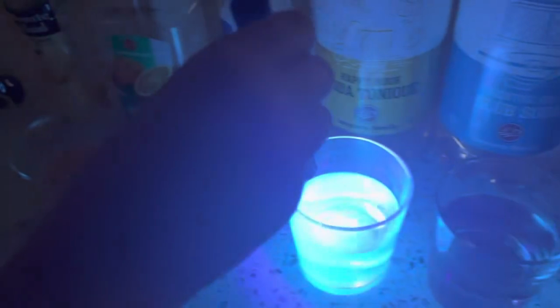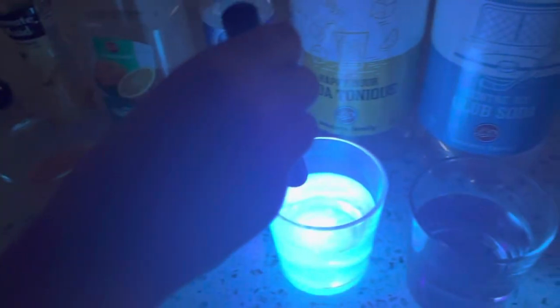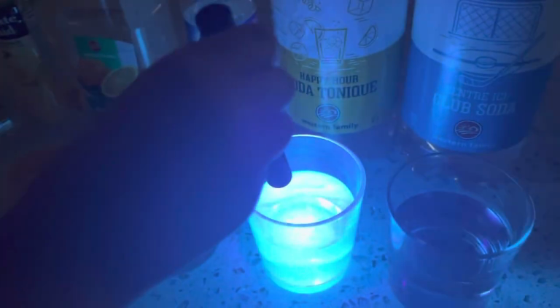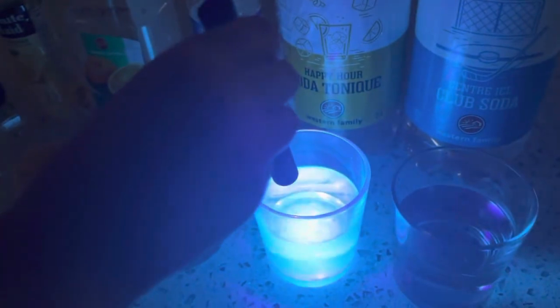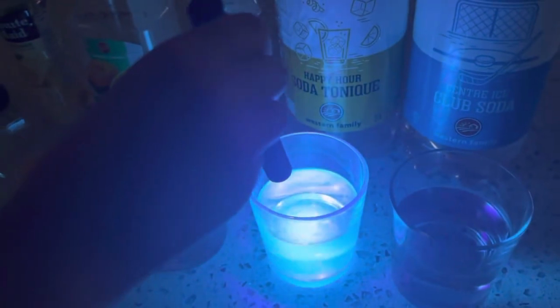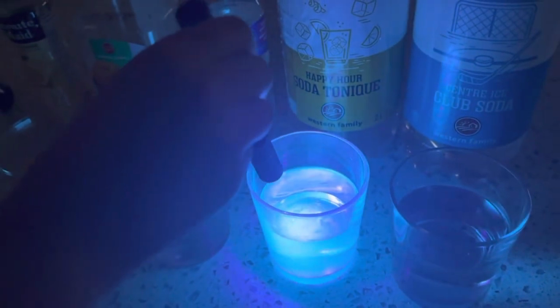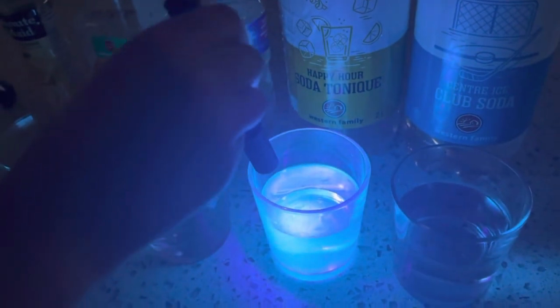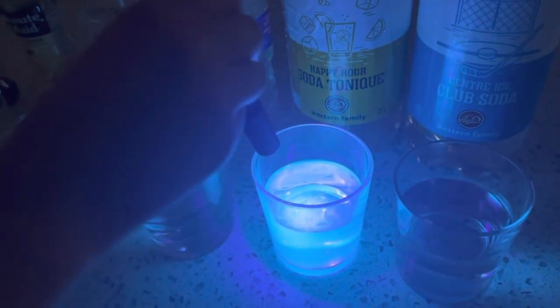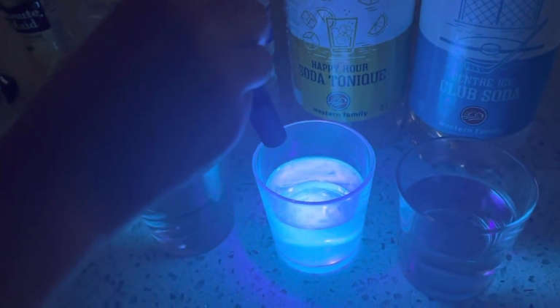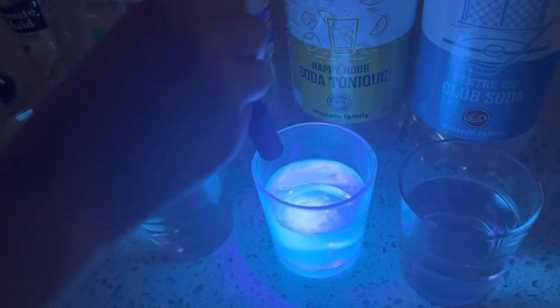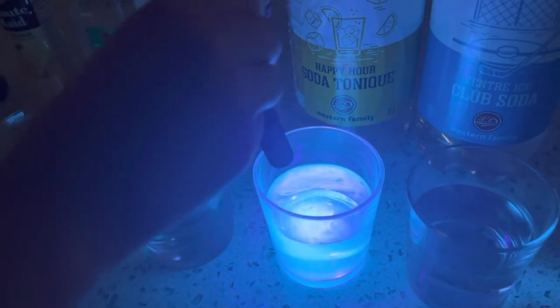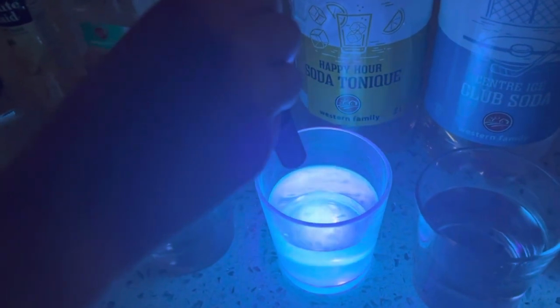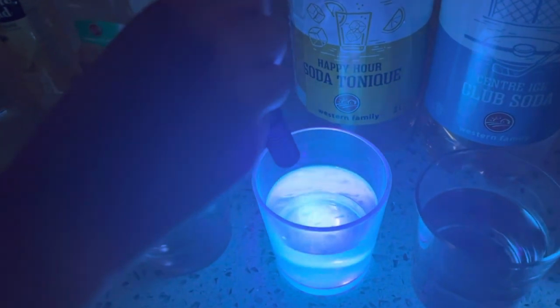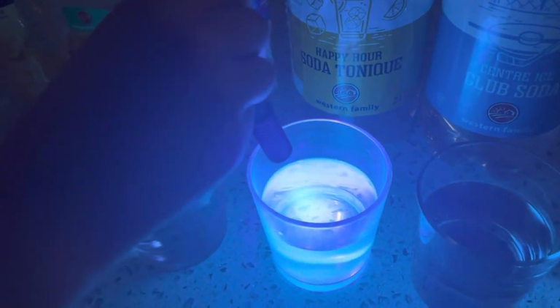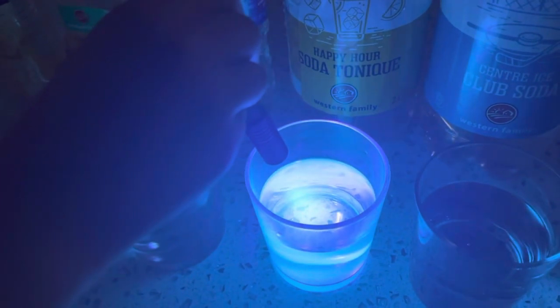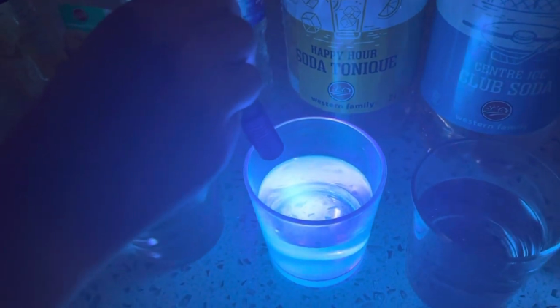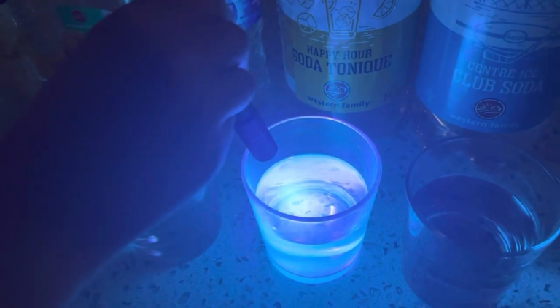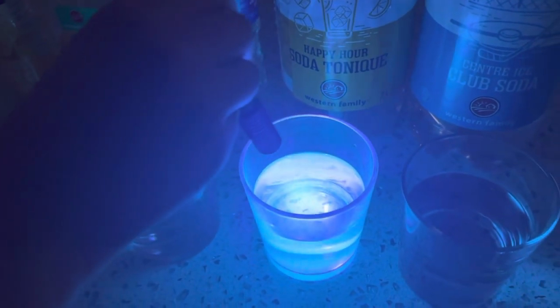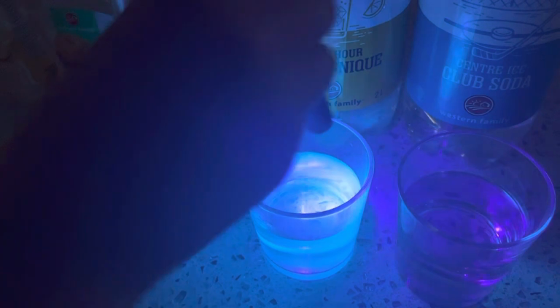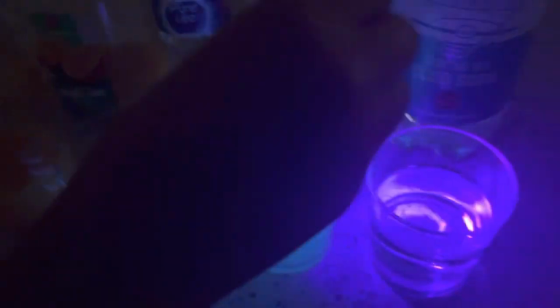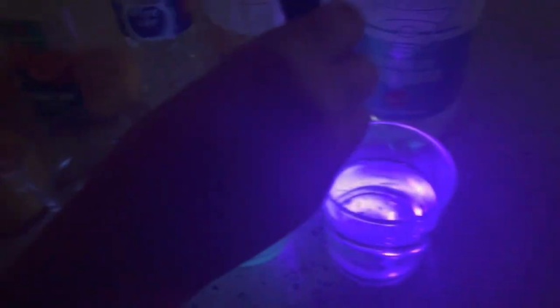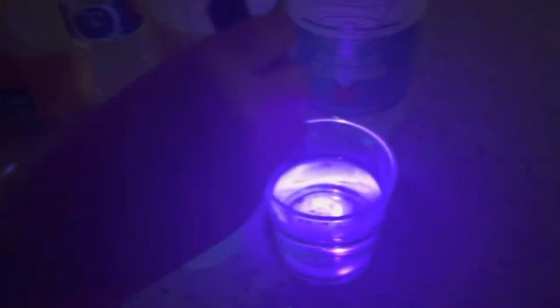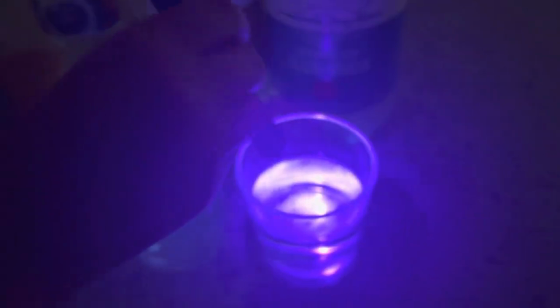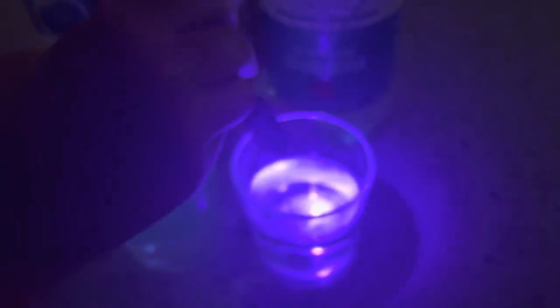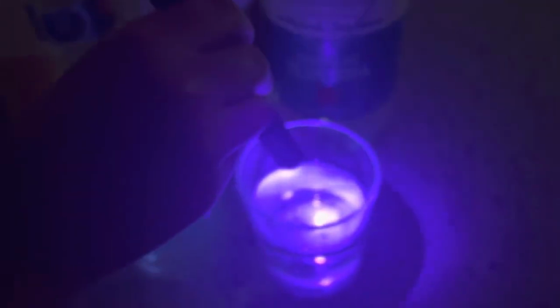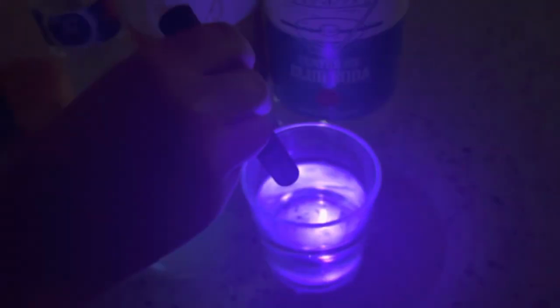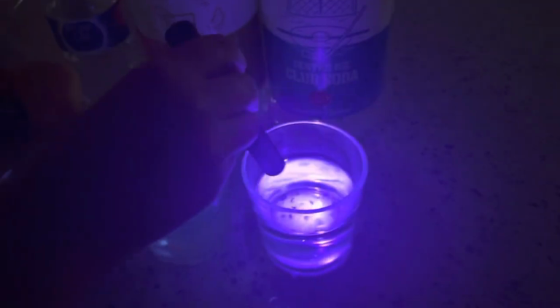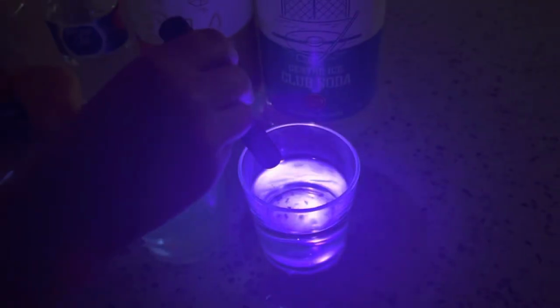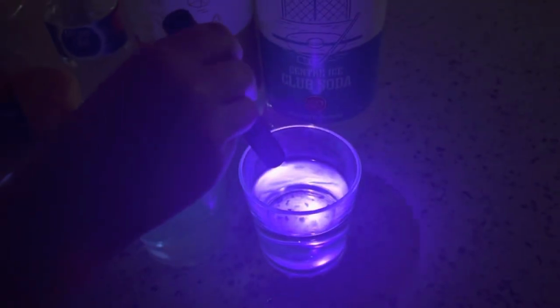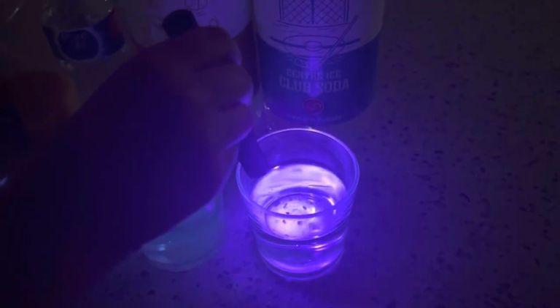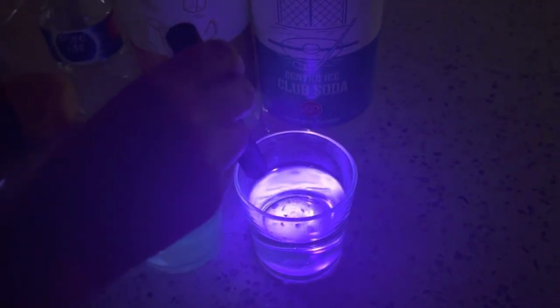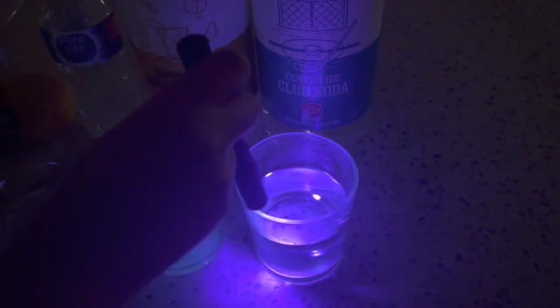Oh wow, the tonic water creates a nice beam of light. The club soda also creates a little beam of light.